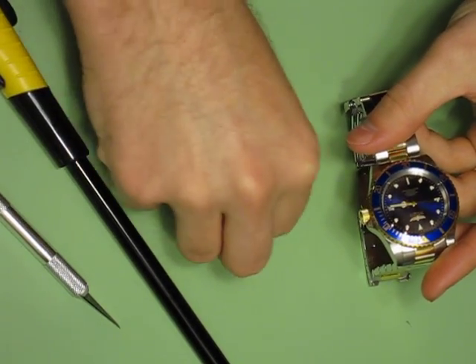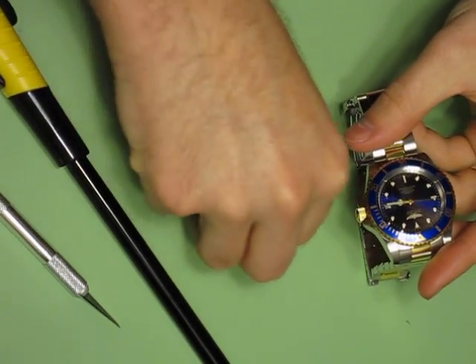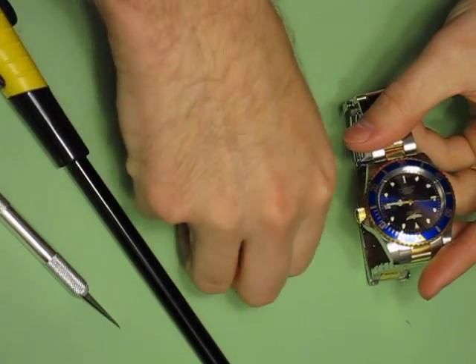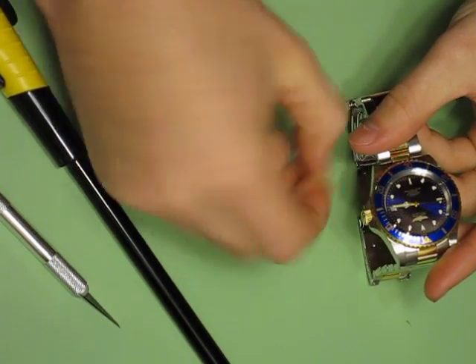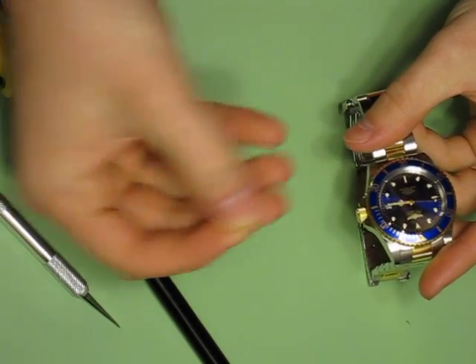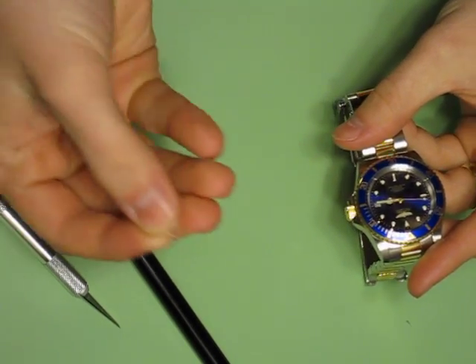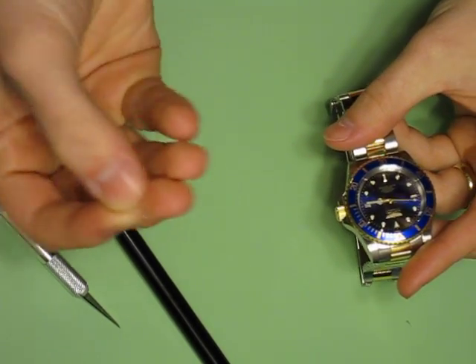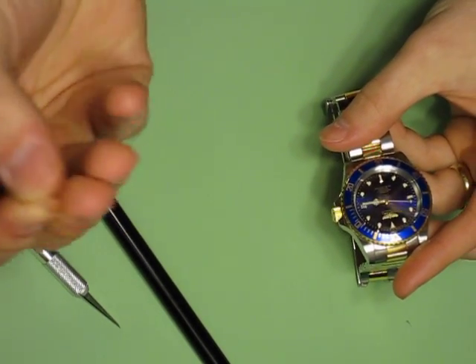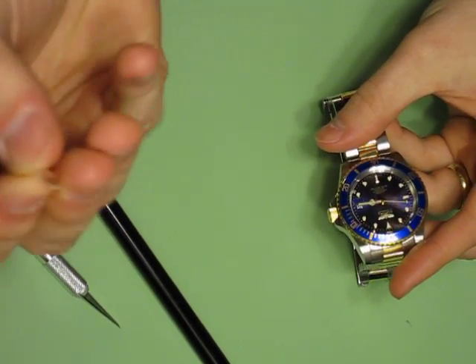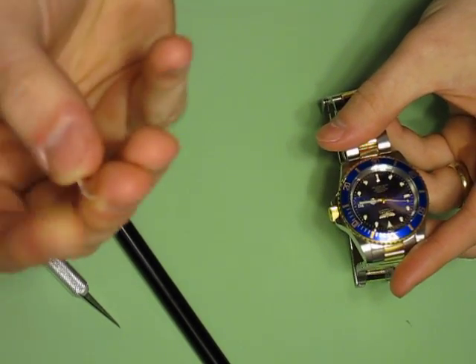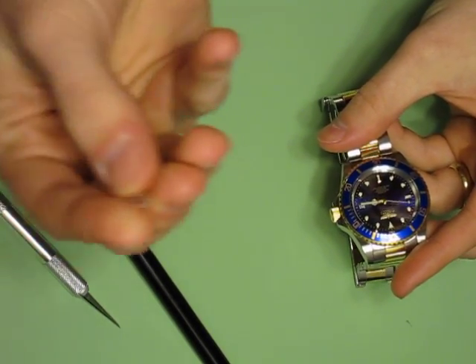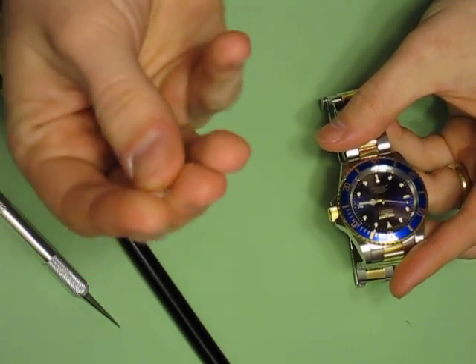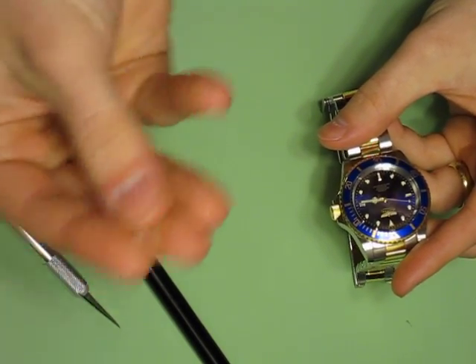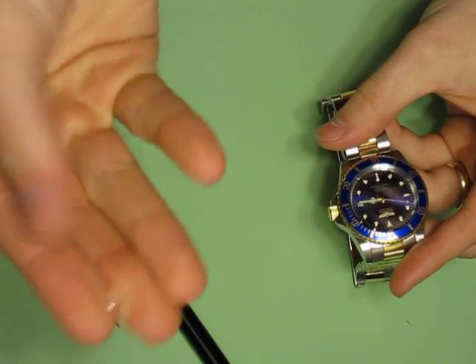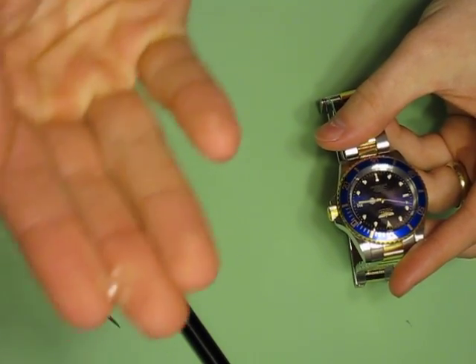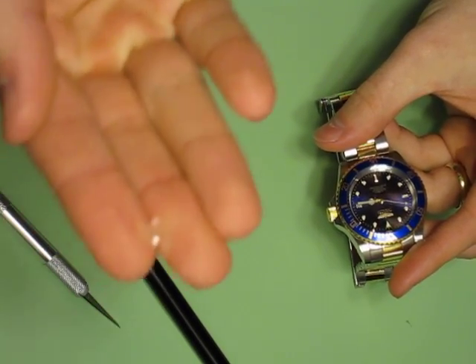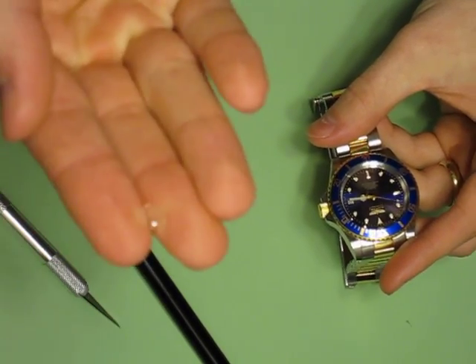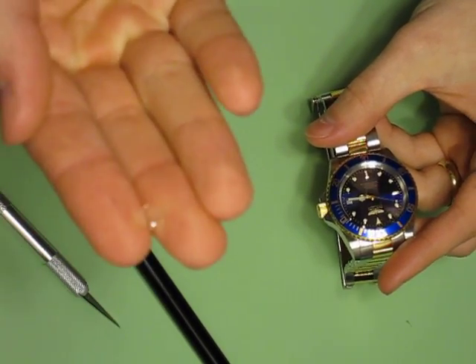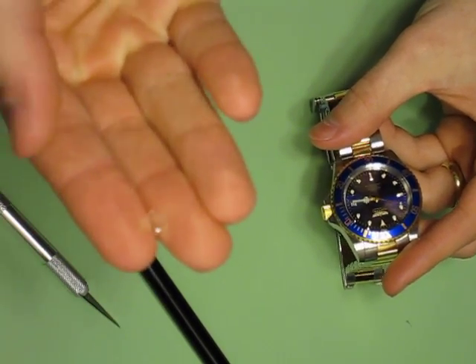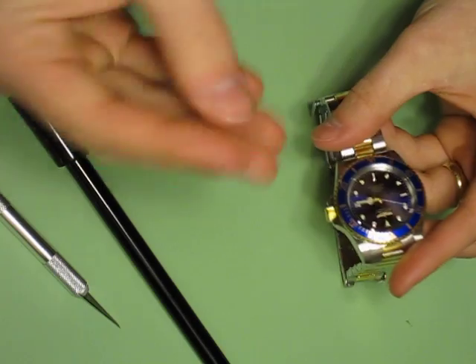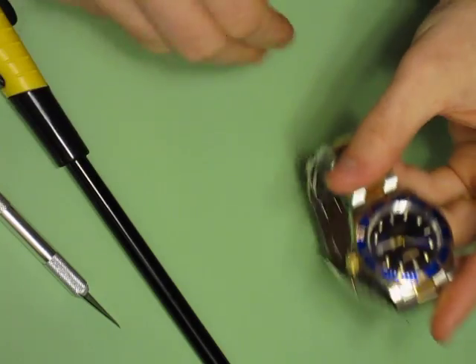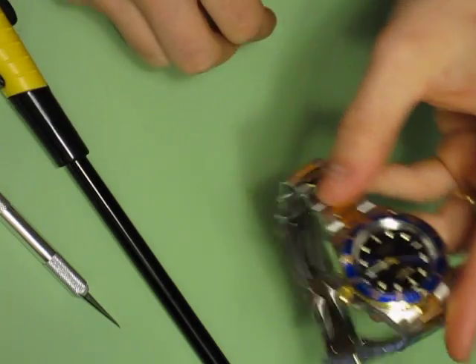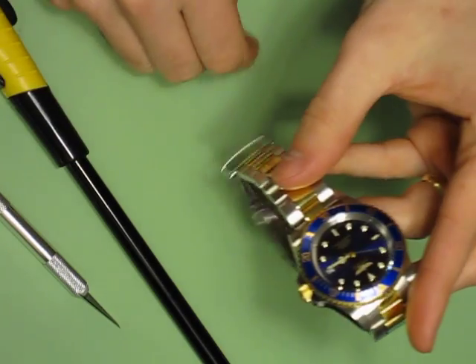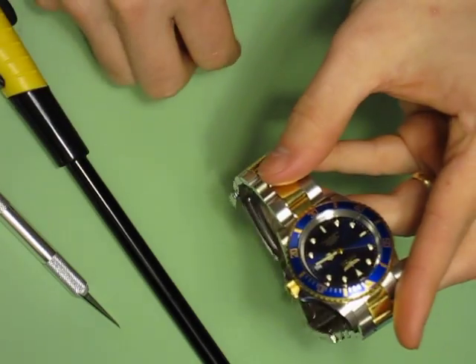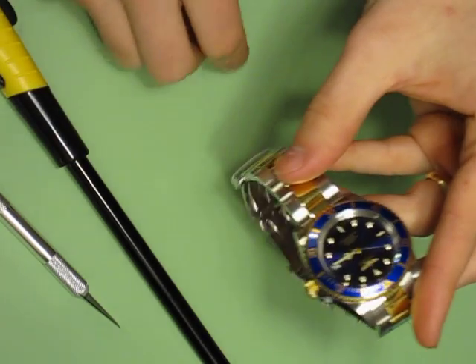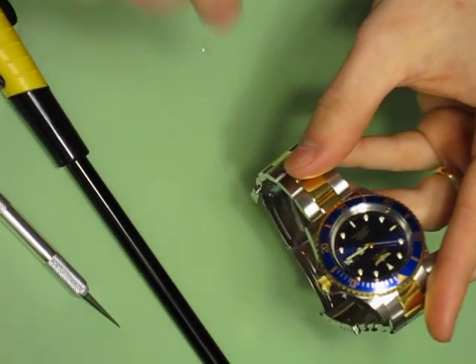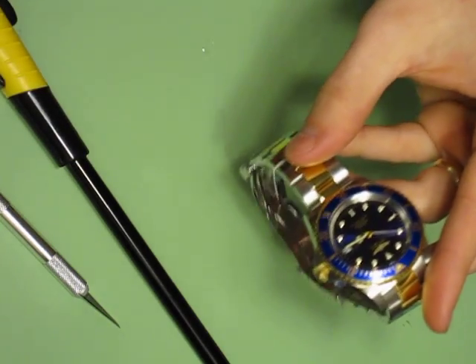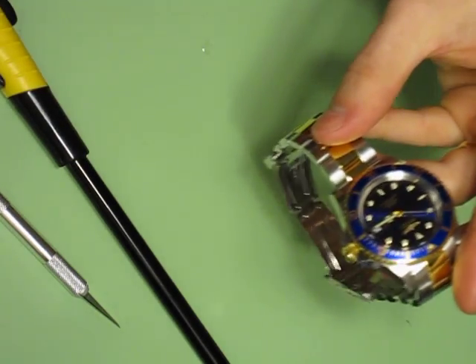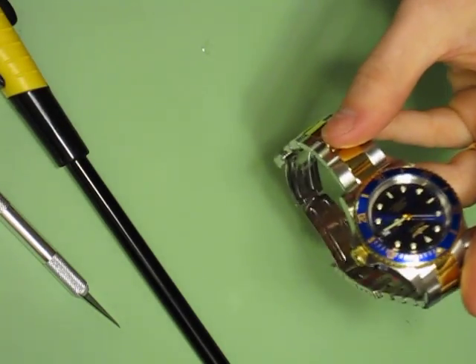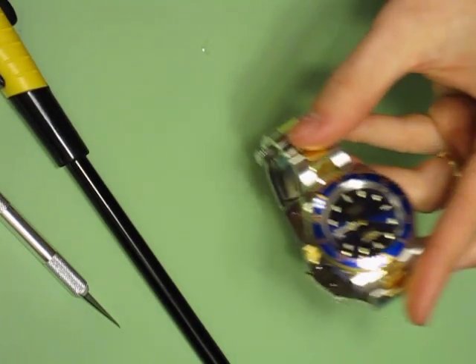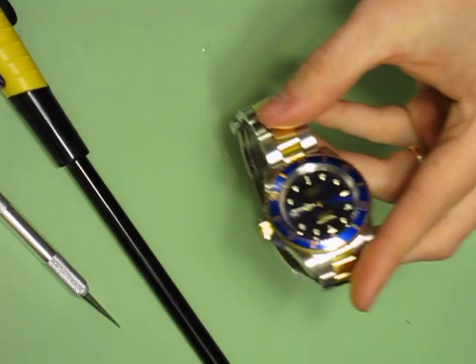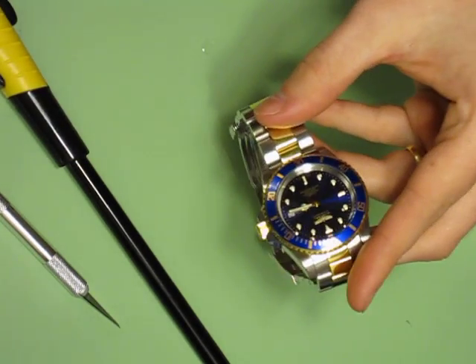There you go — there's the cyclops. Thanks for watching, bye.